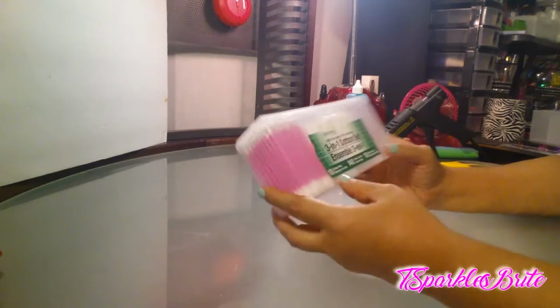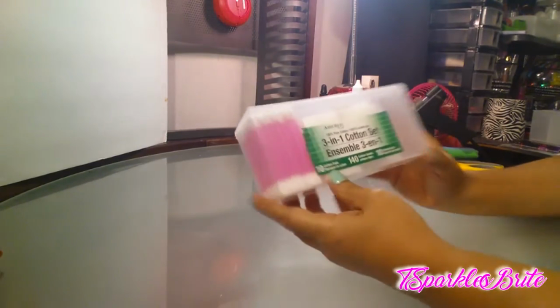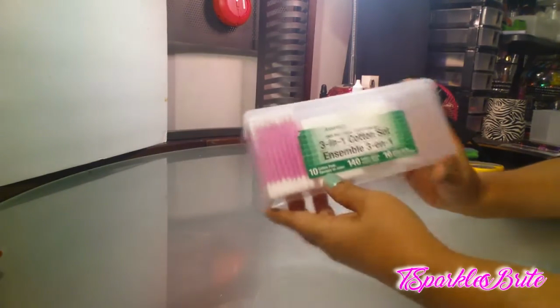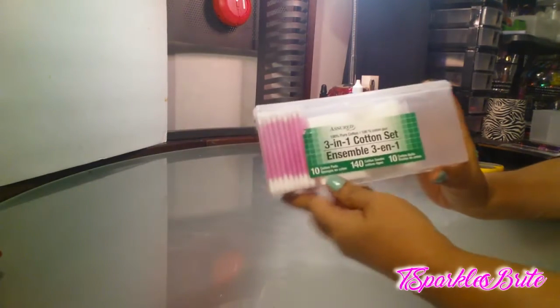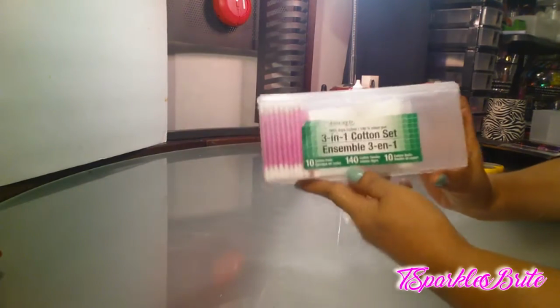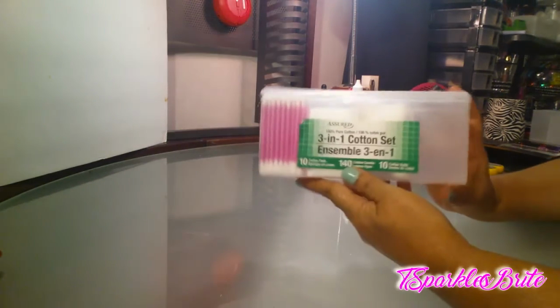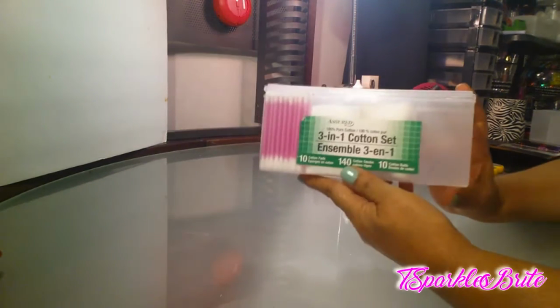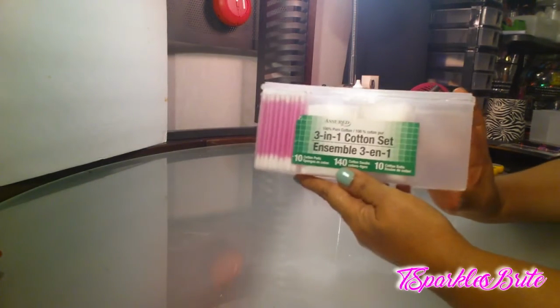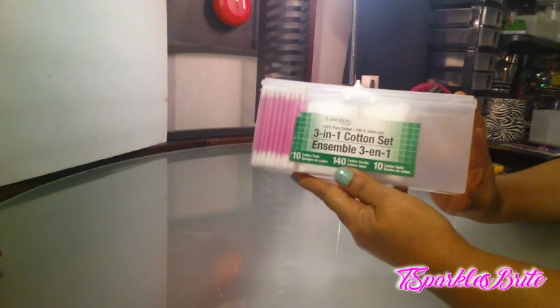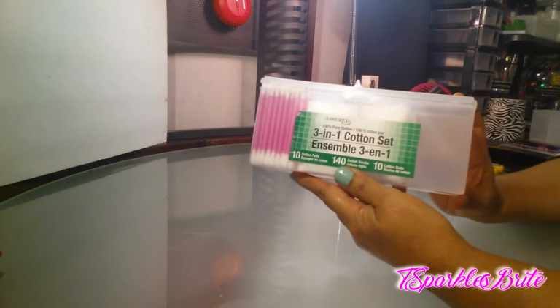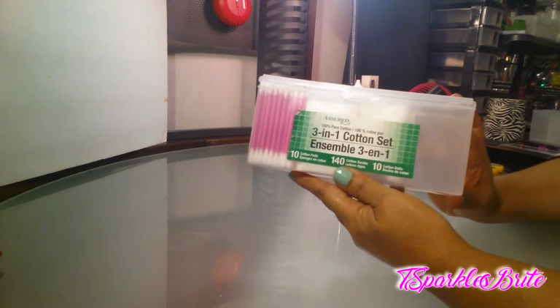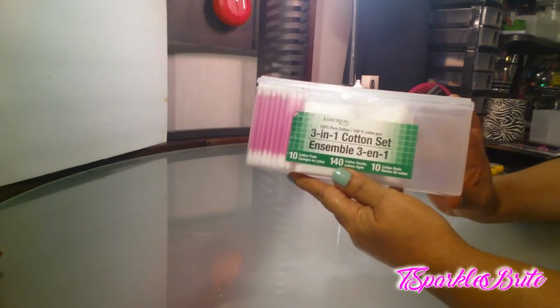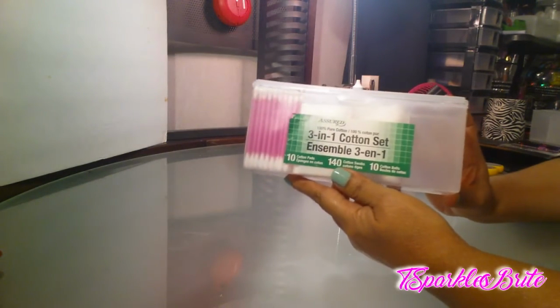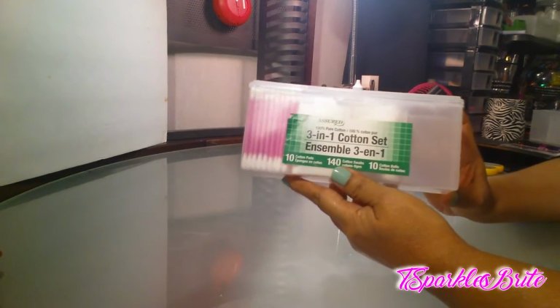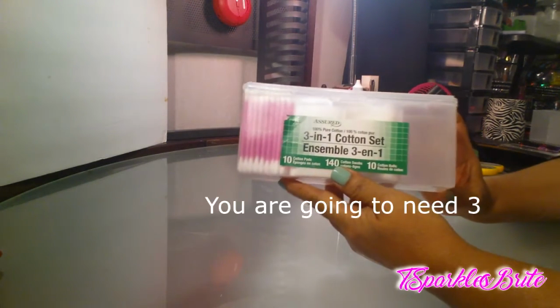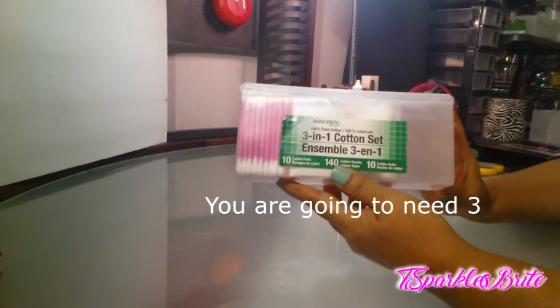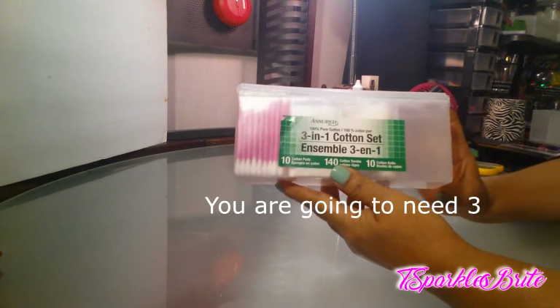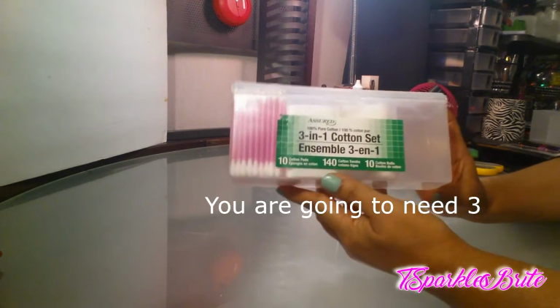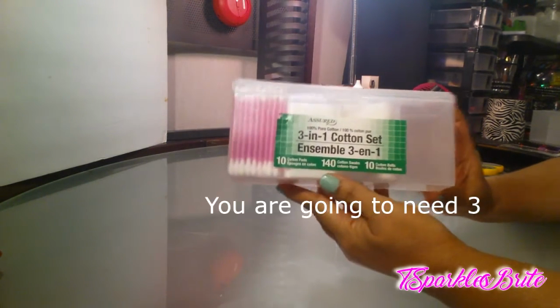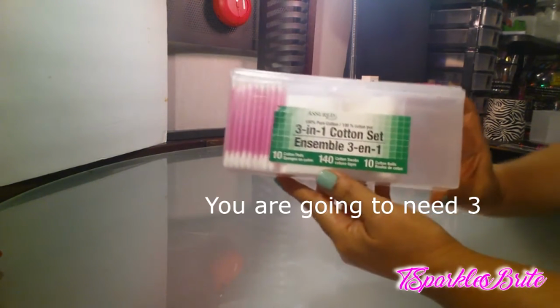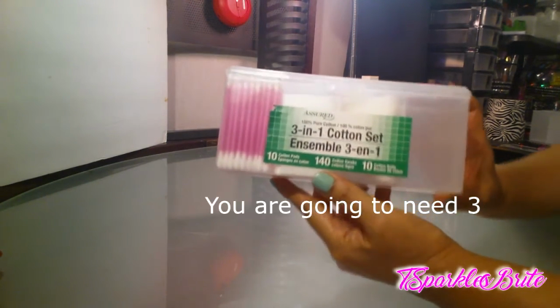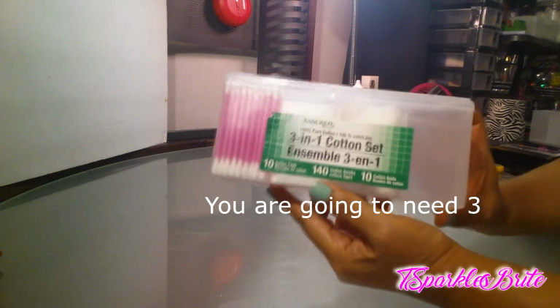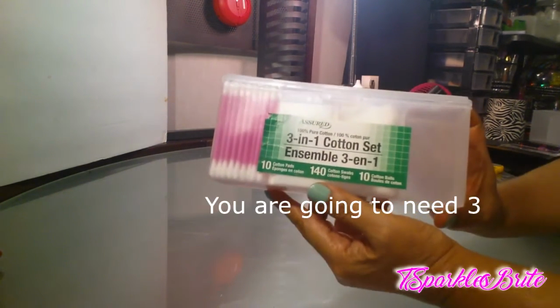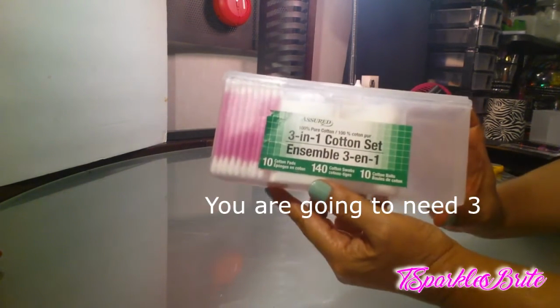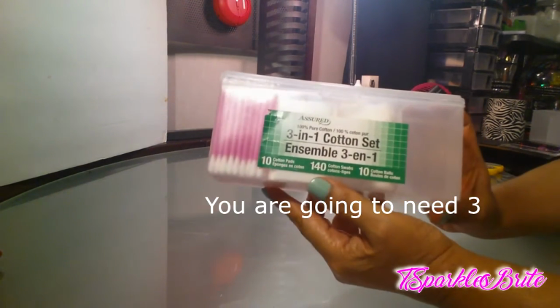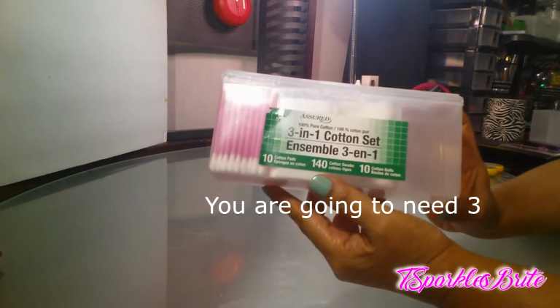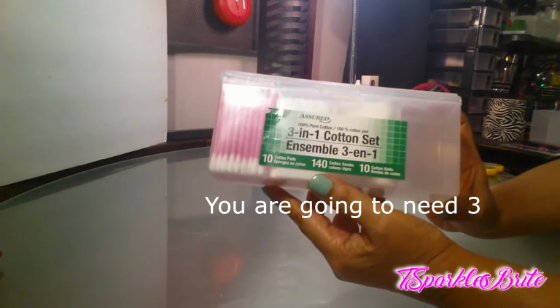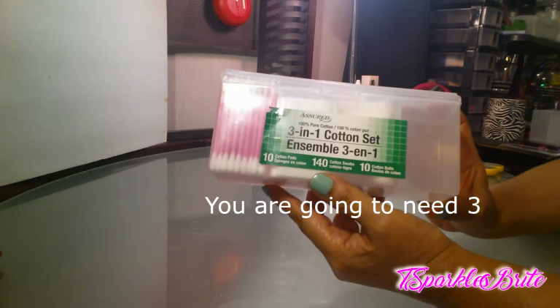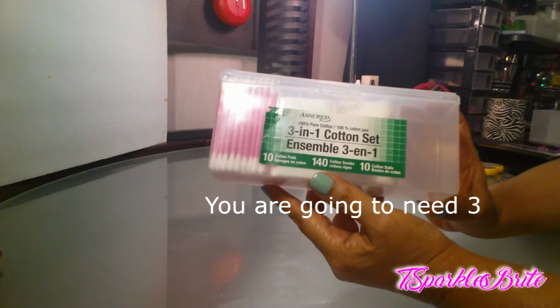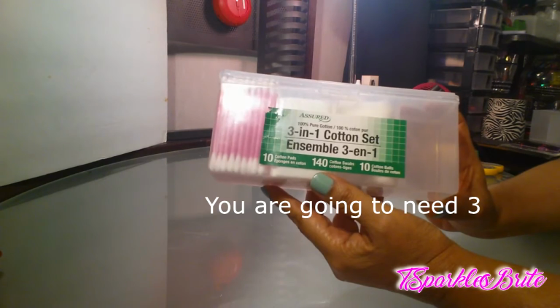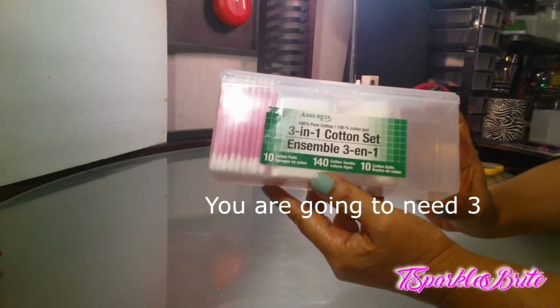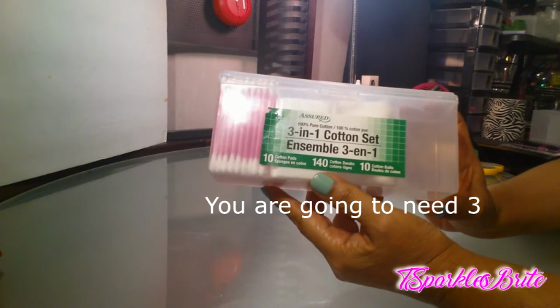This is what we're going to use to make the lipstick holder, and I picked these up at Dollar Tree.